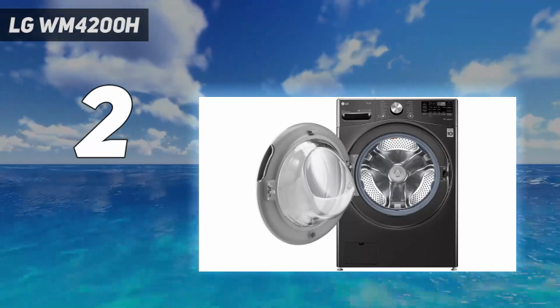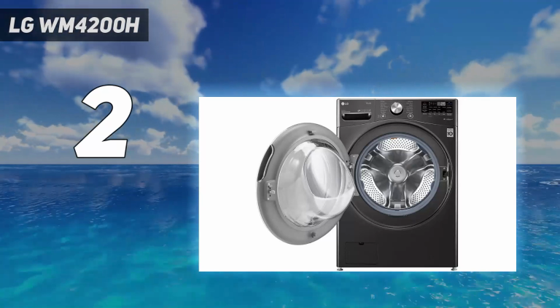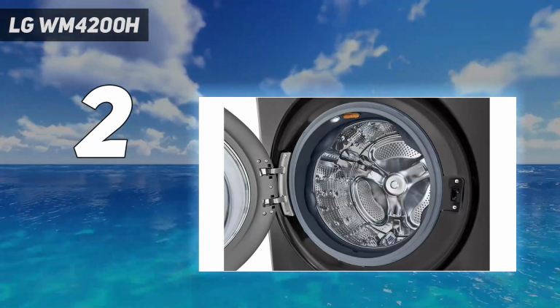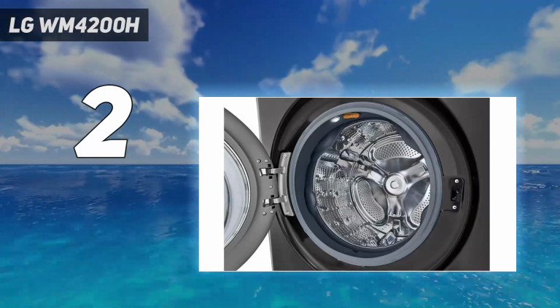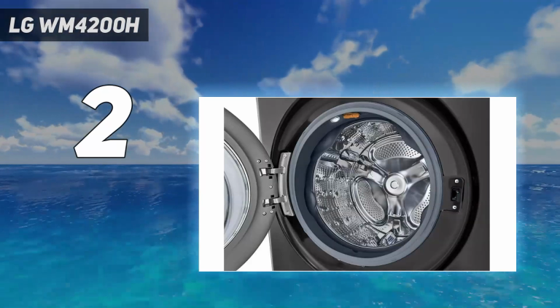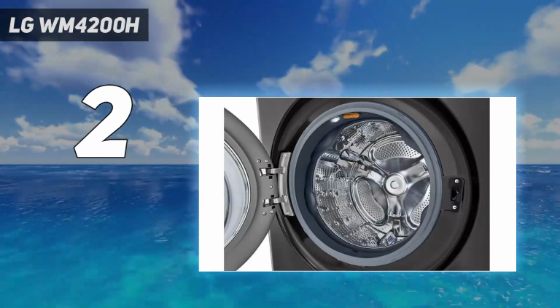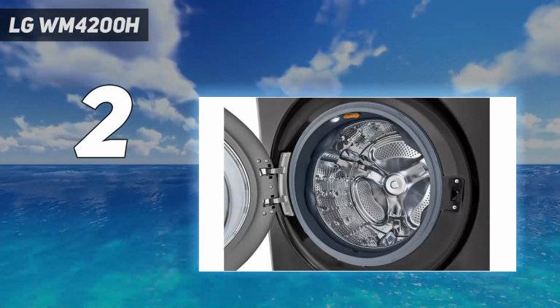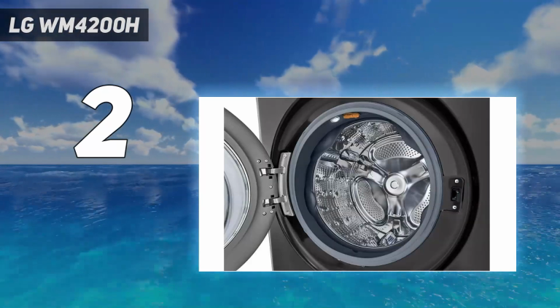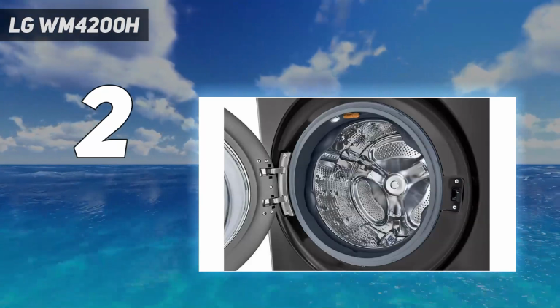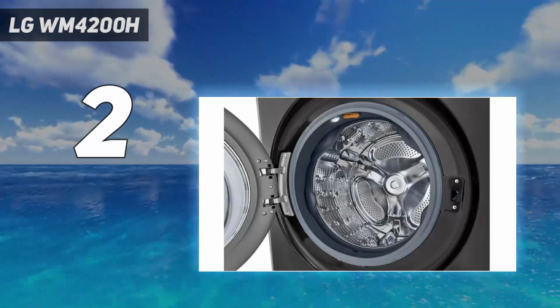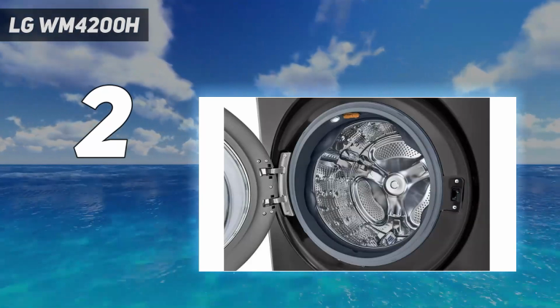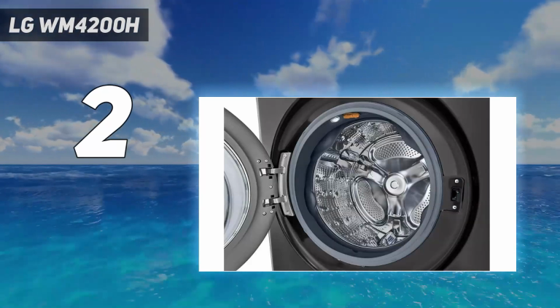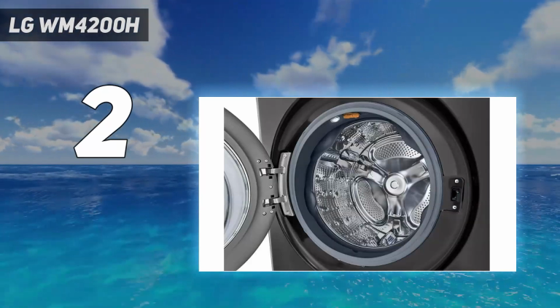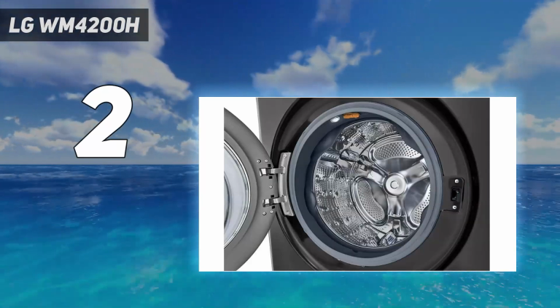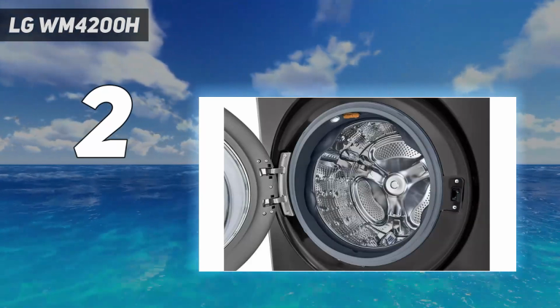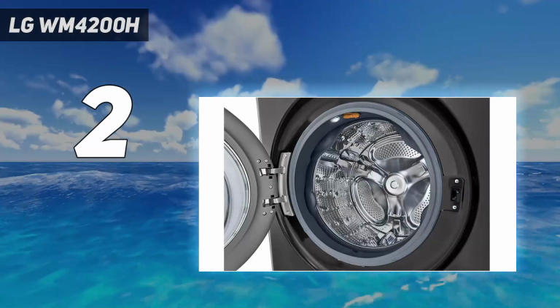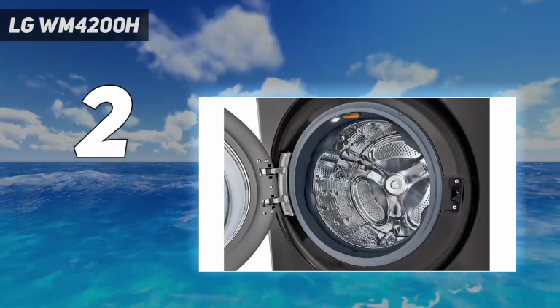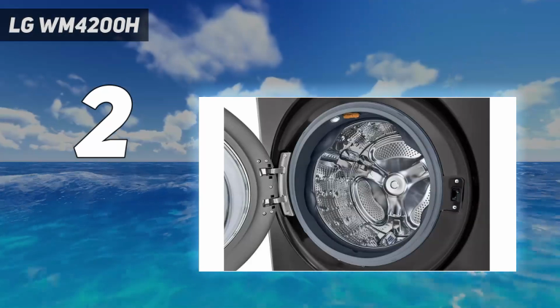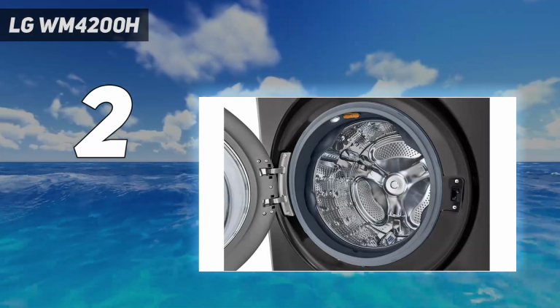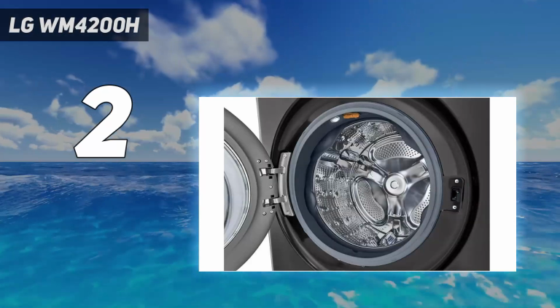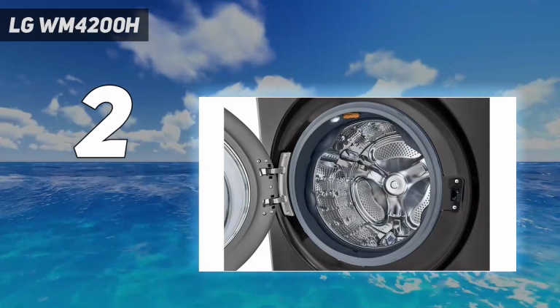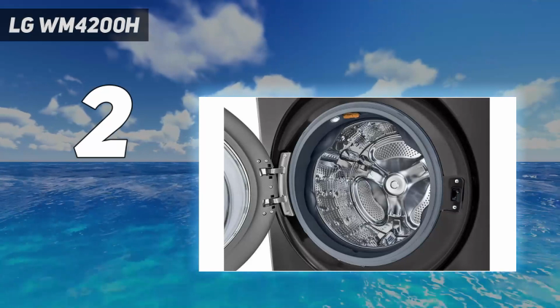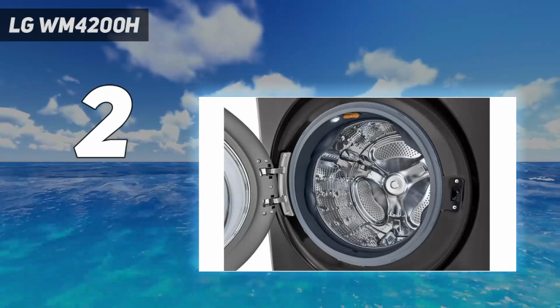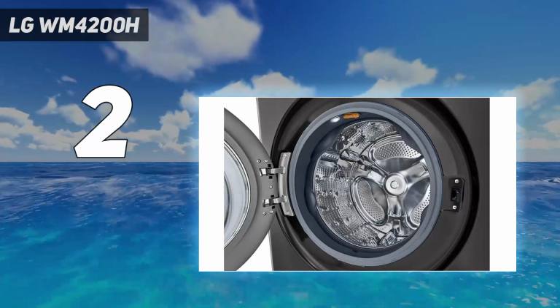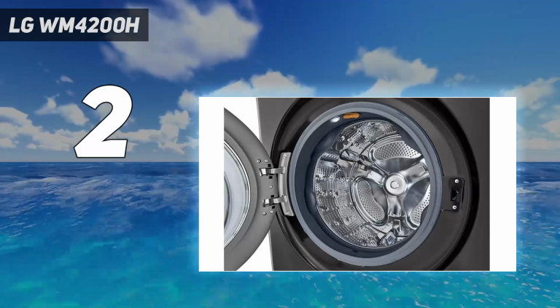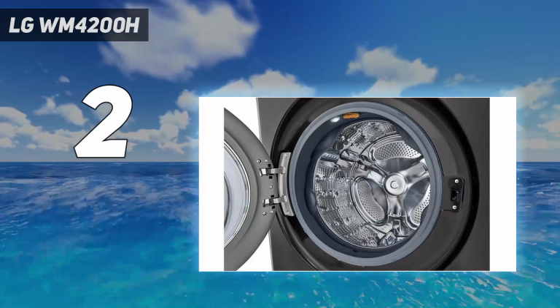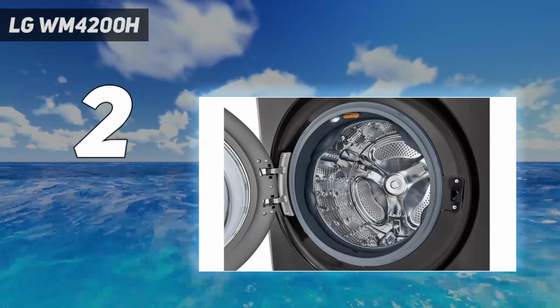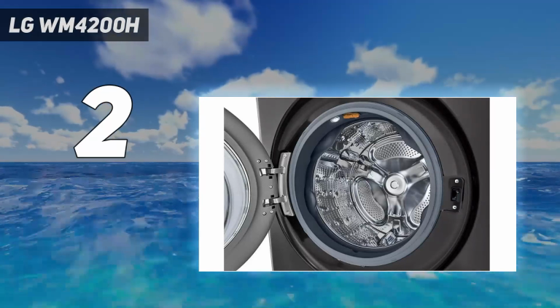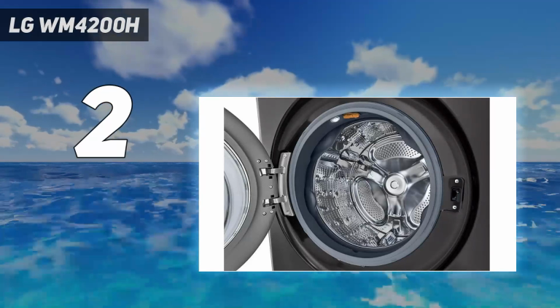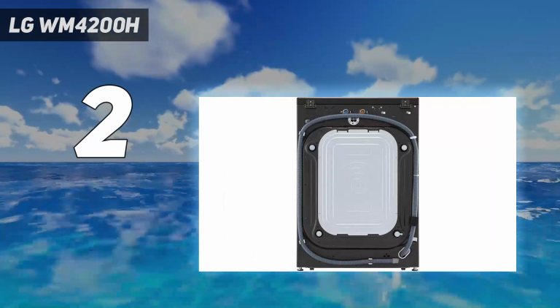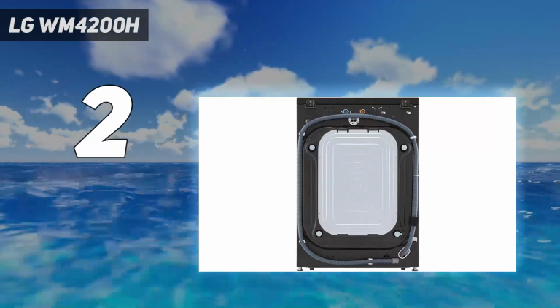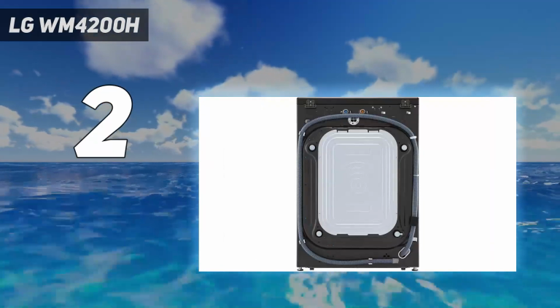If you're struggling with a noisy washing machine, check out the video on 9 ways to make your washing machine less noisy.